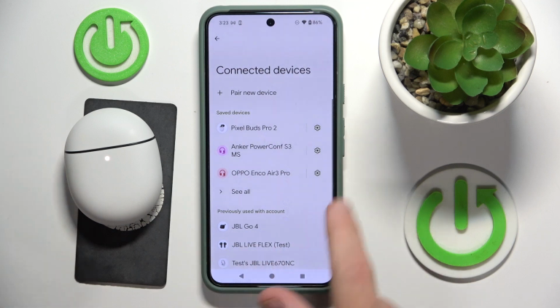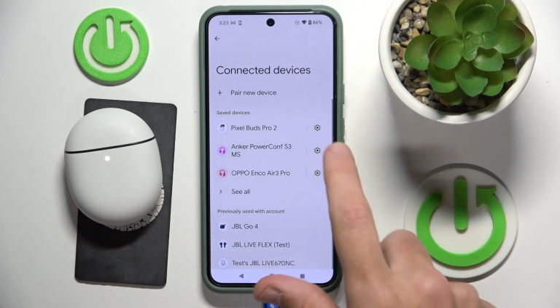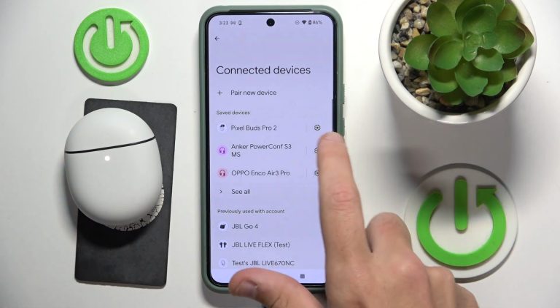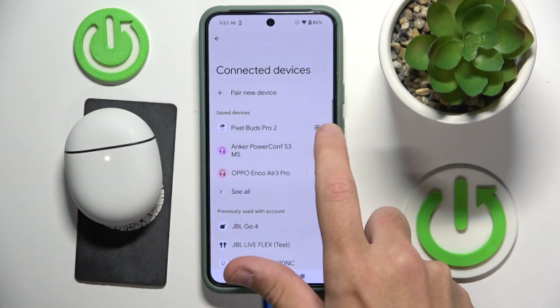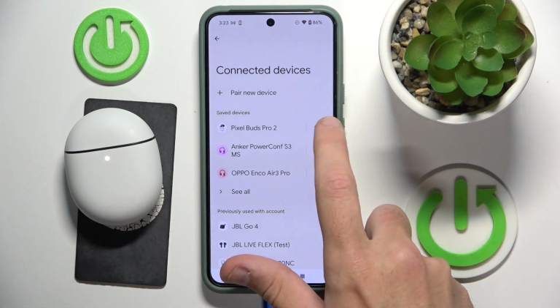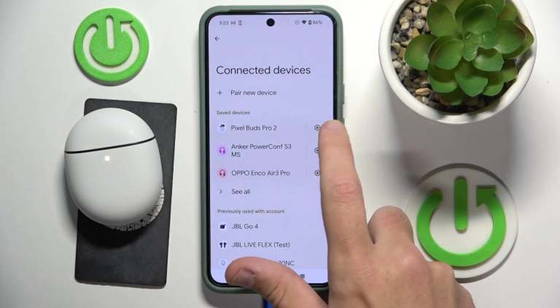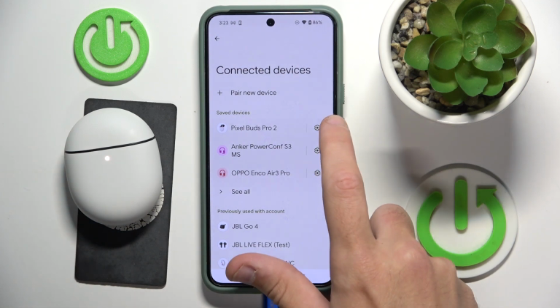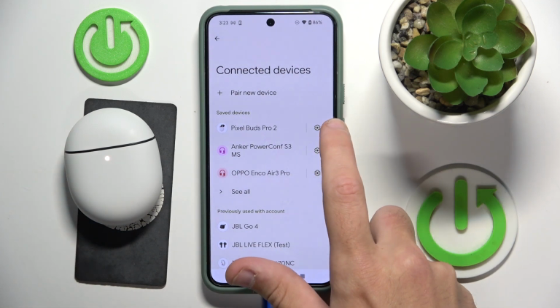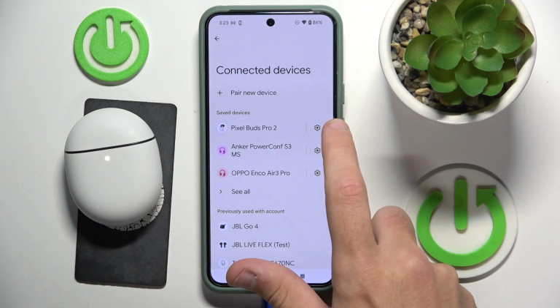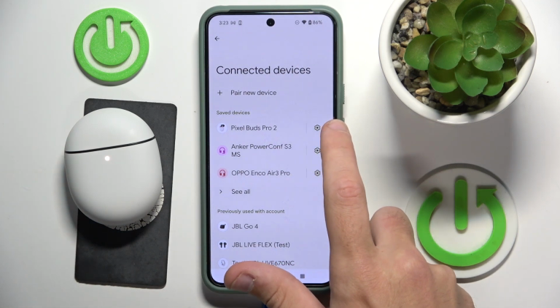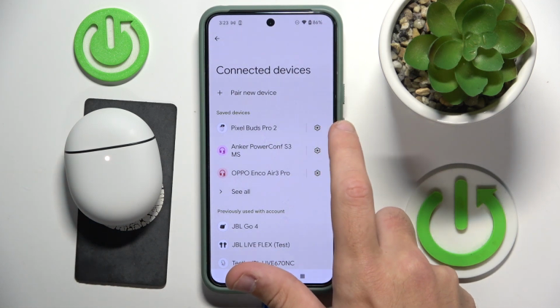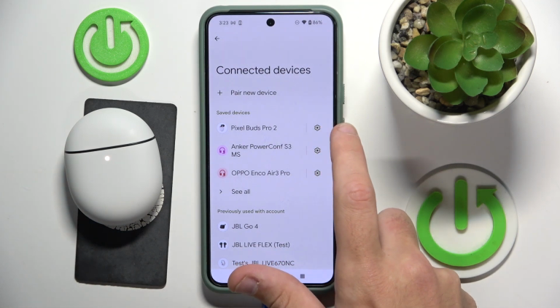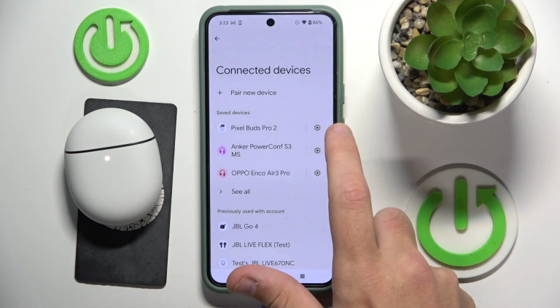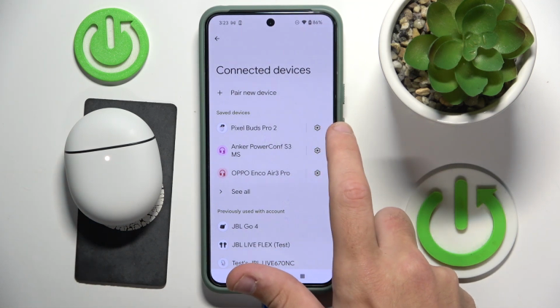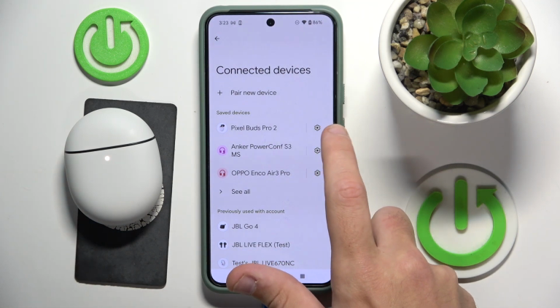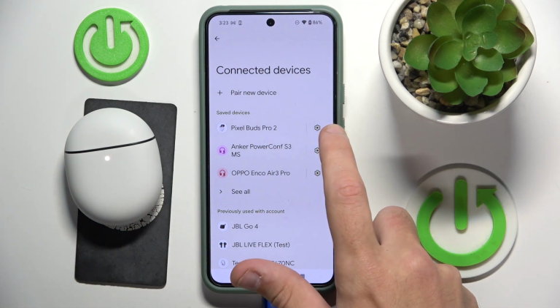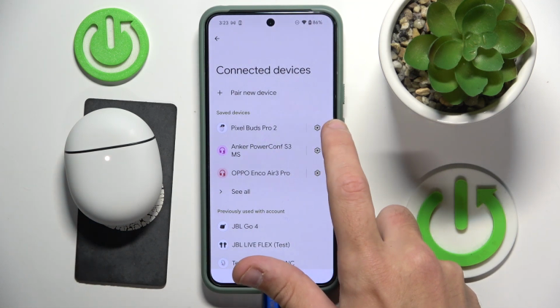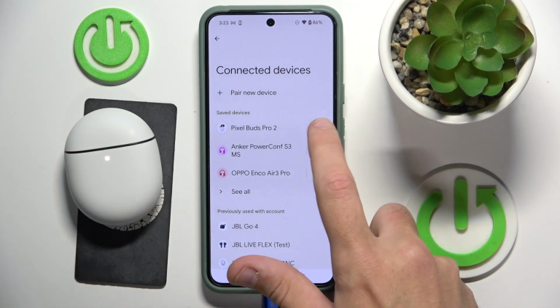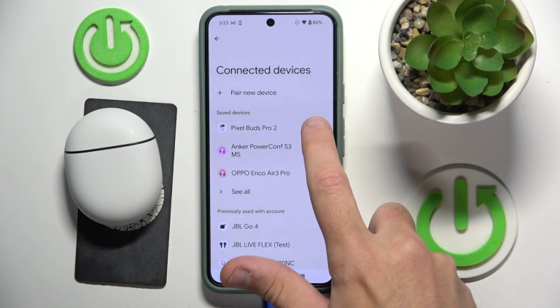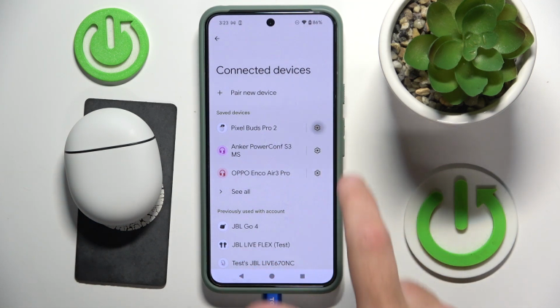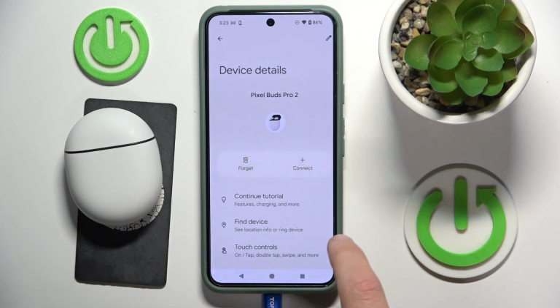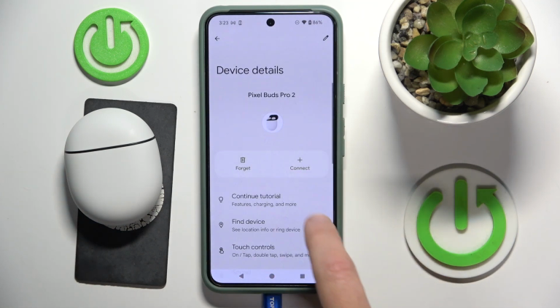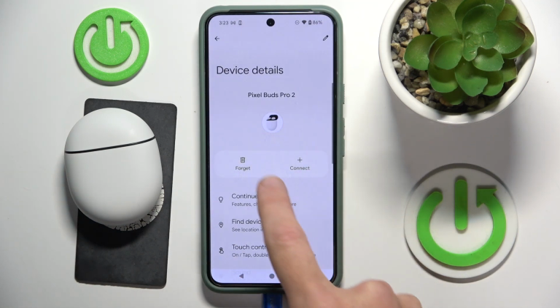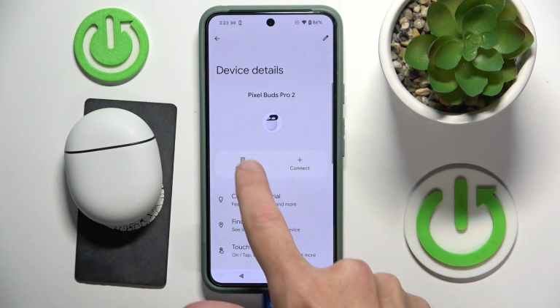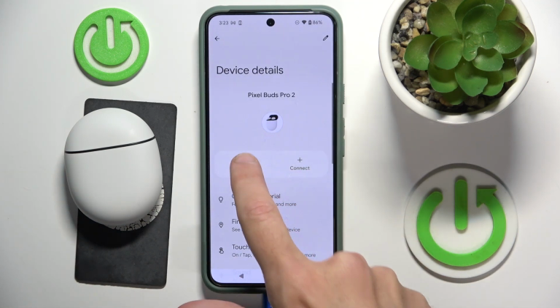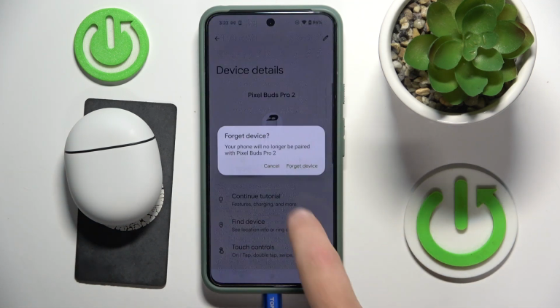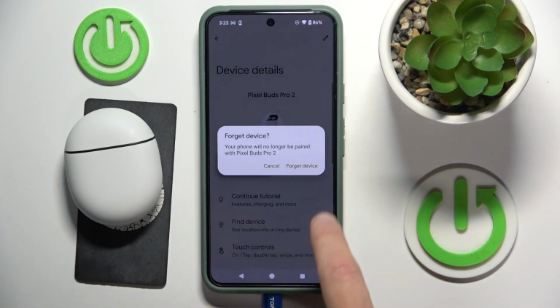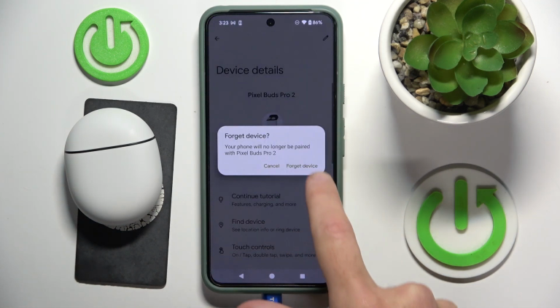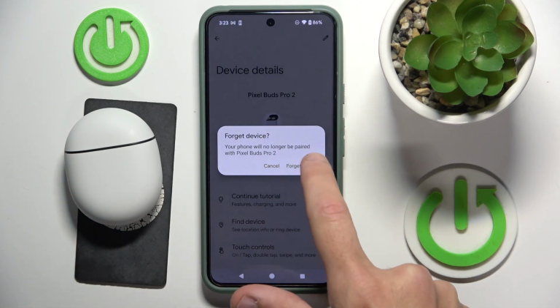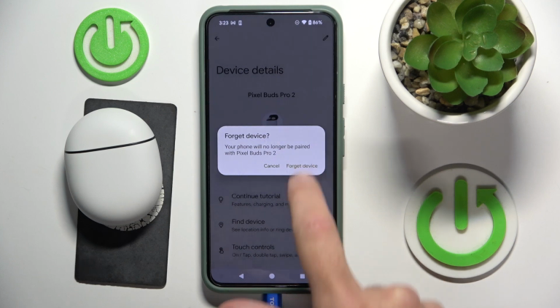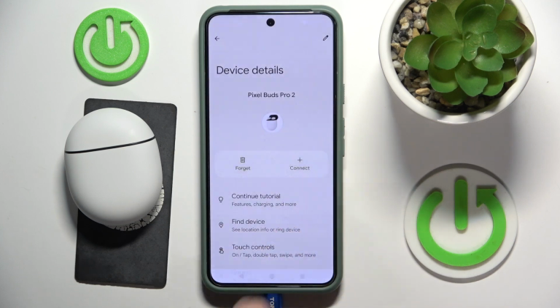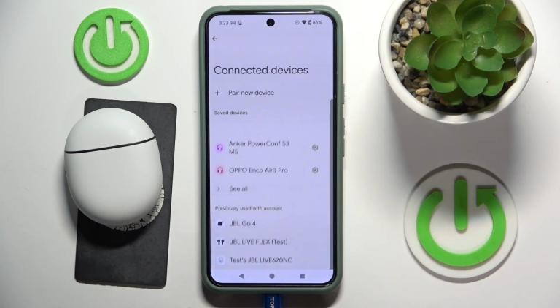Then click on the settings icon, or the information icon if you have iOS, then forget — forget device.